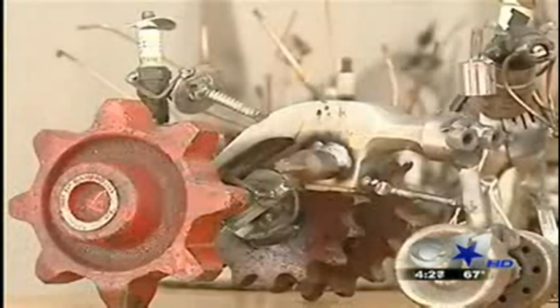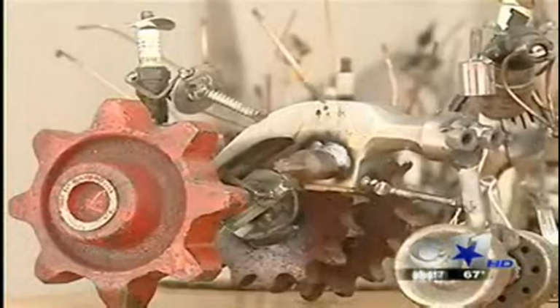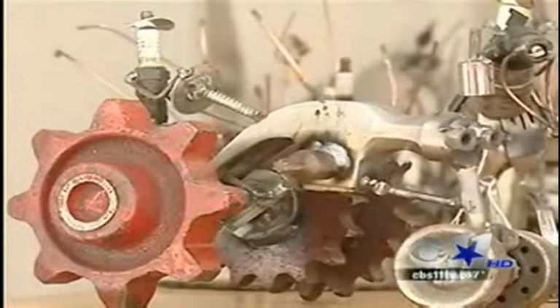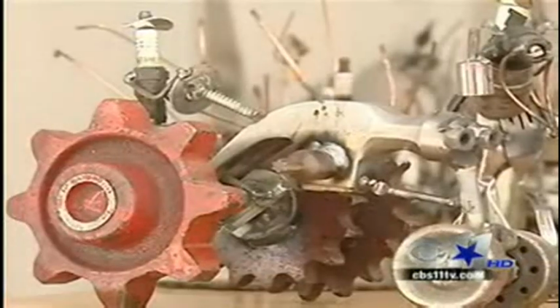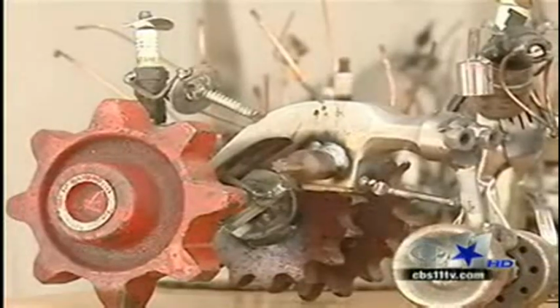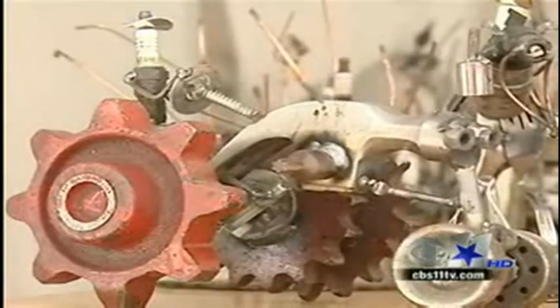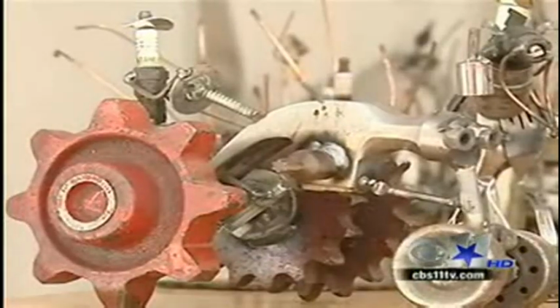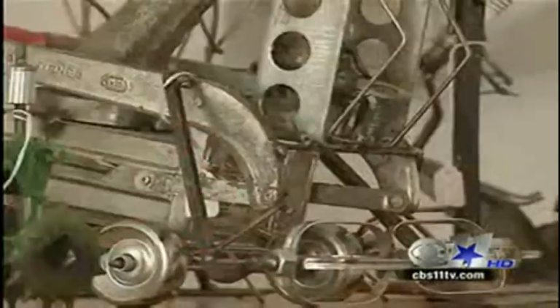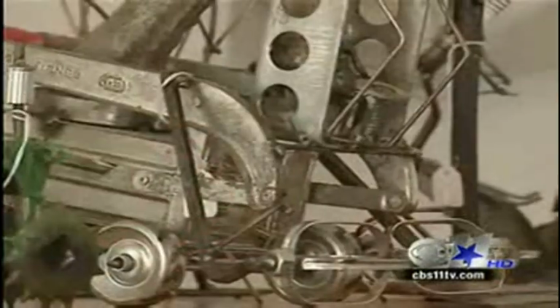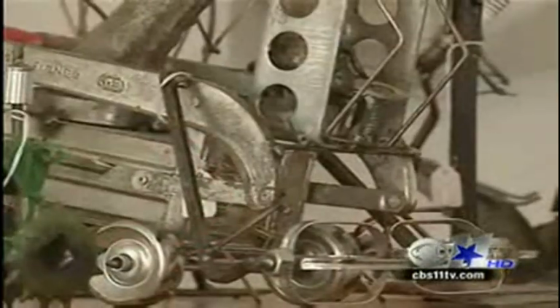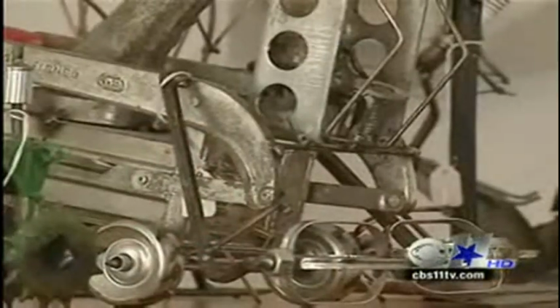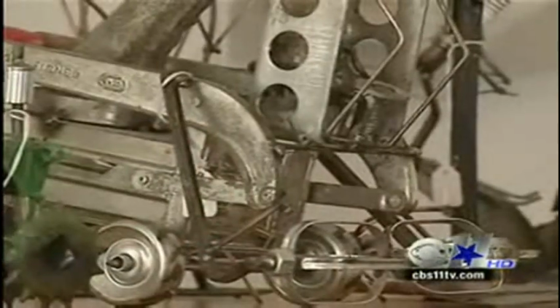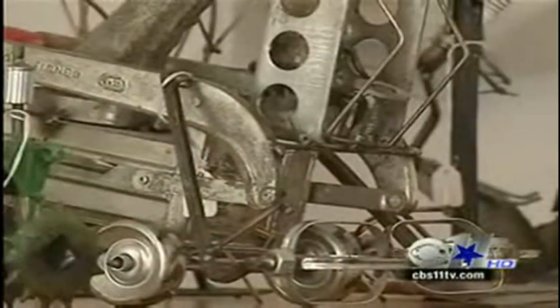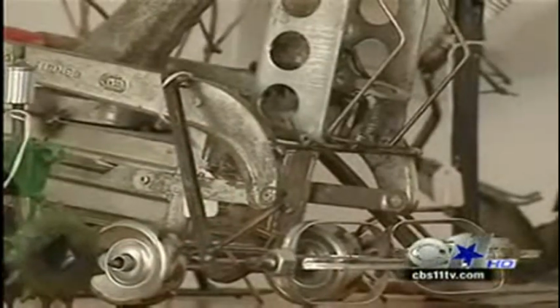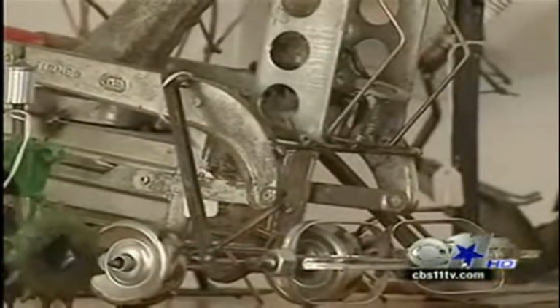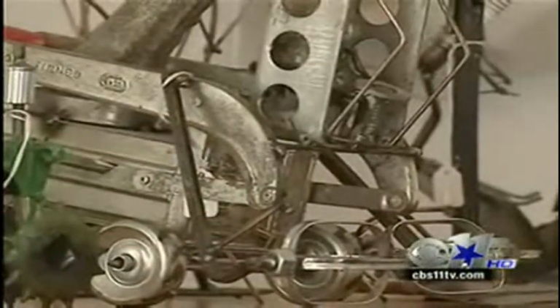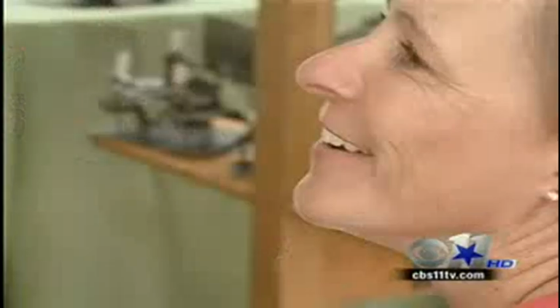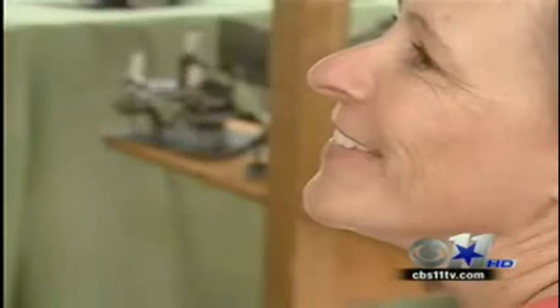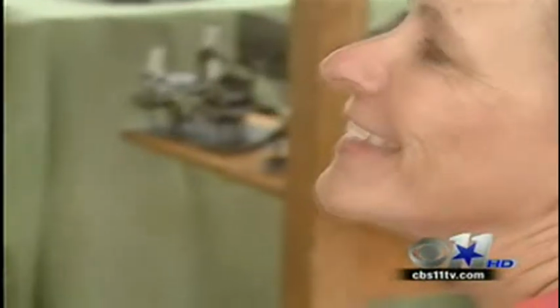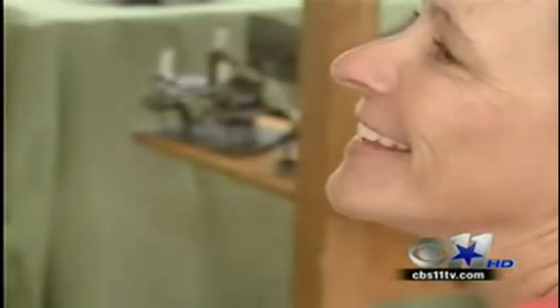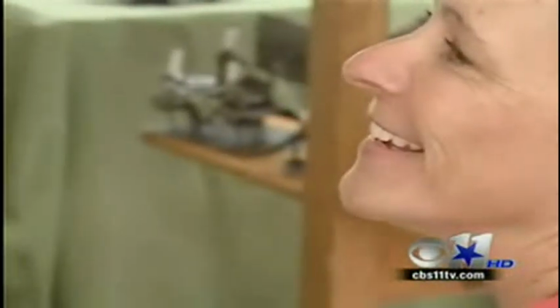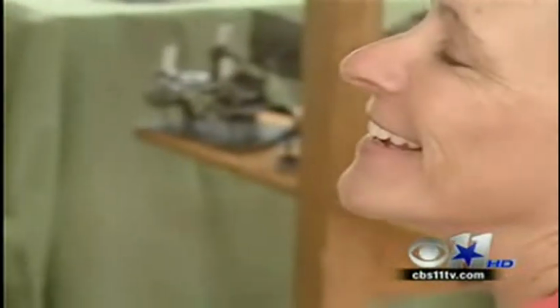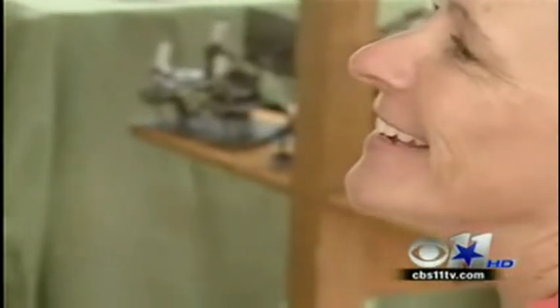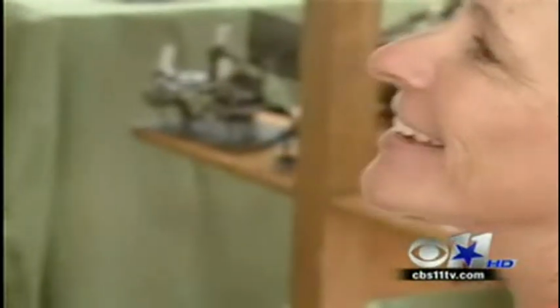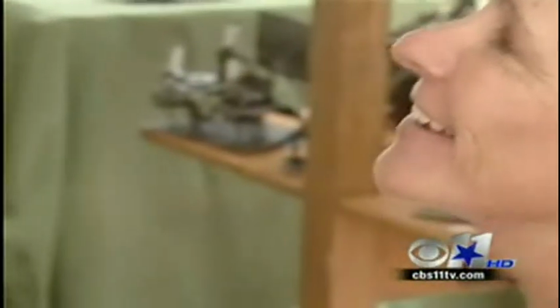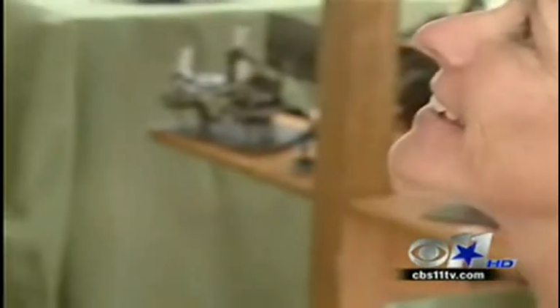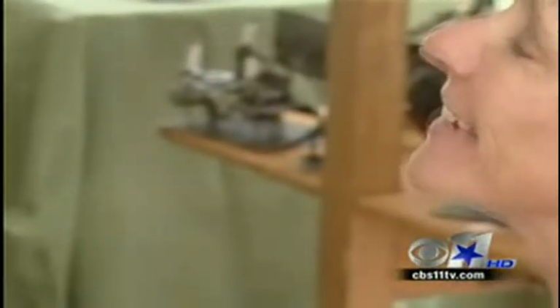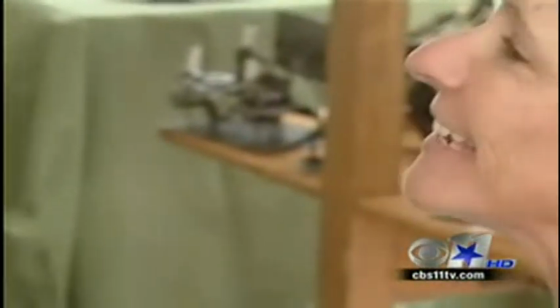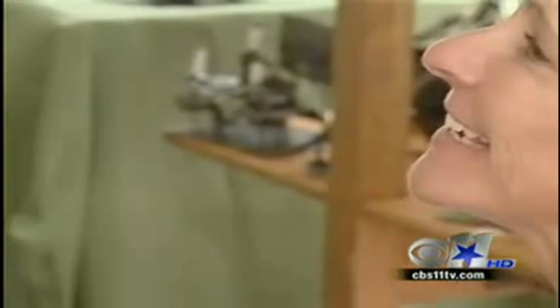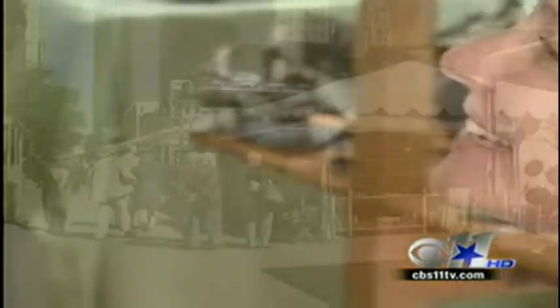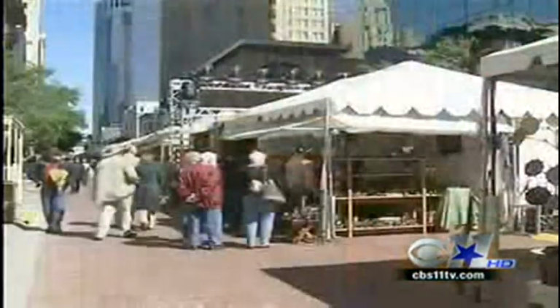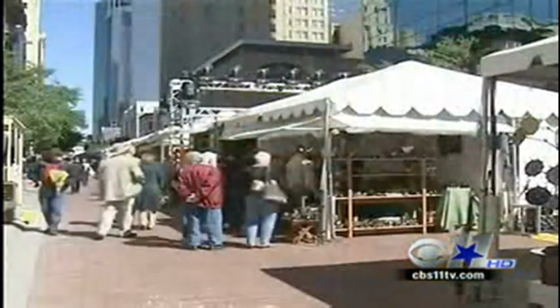That is cool. A lot of imagination. Seeing that smile on you — that just makes it all worthwhile.